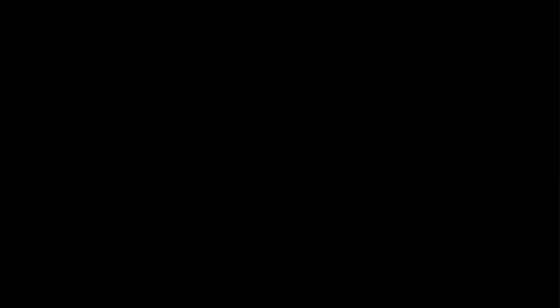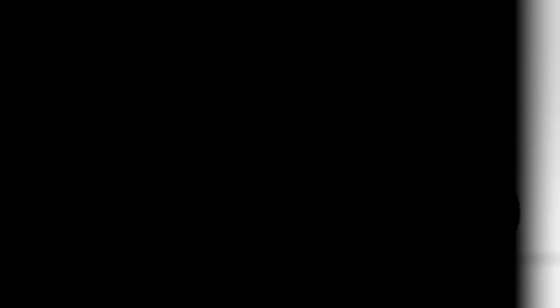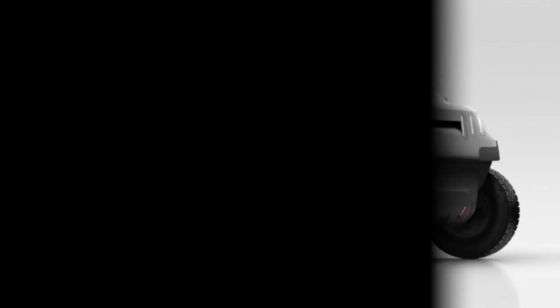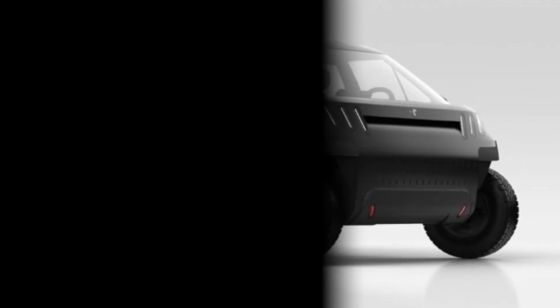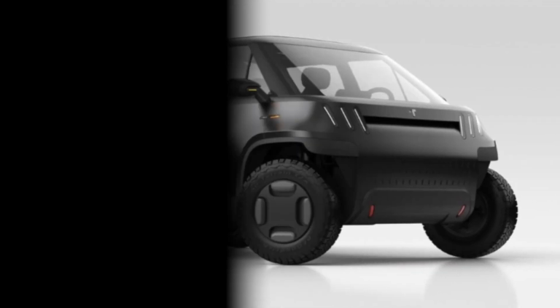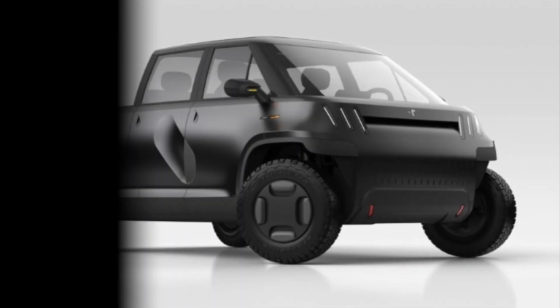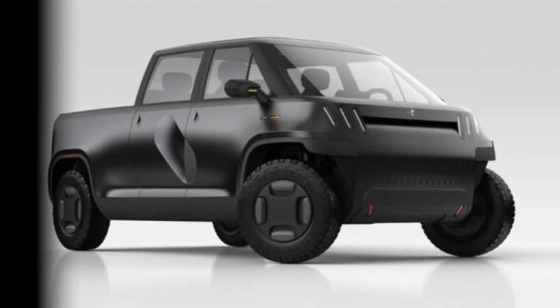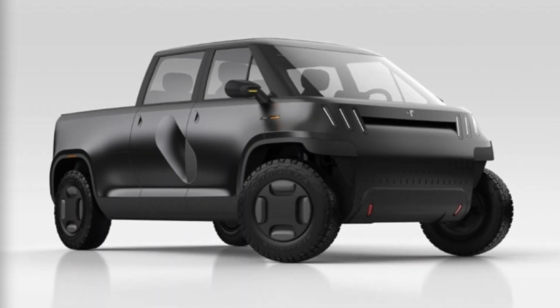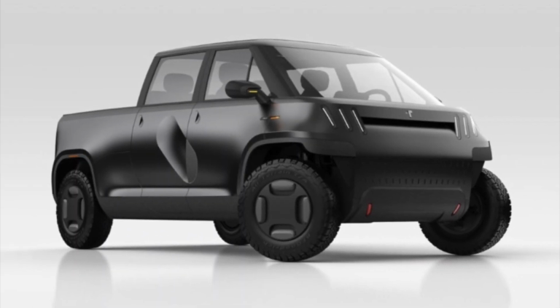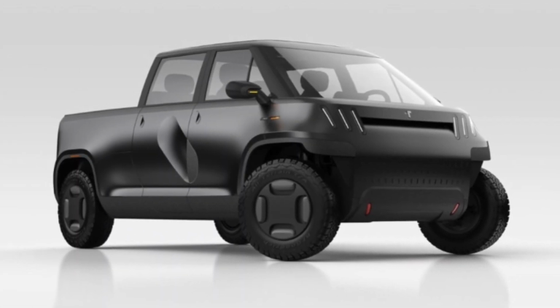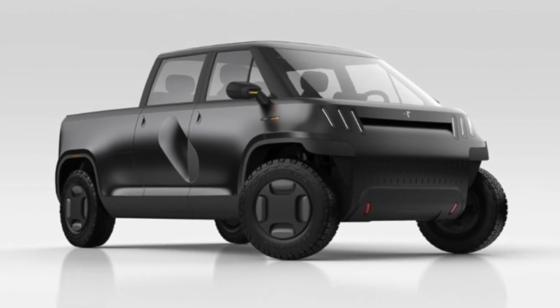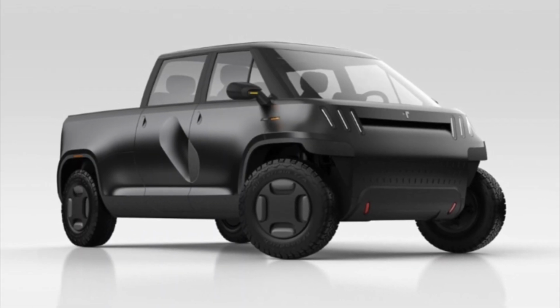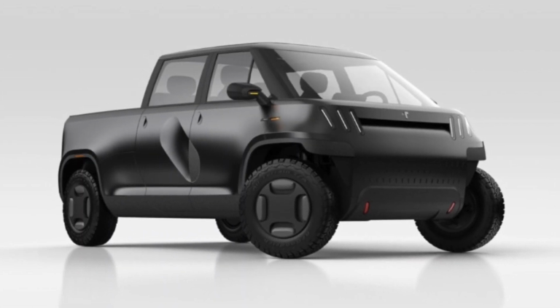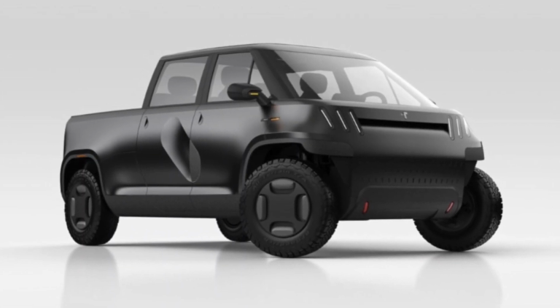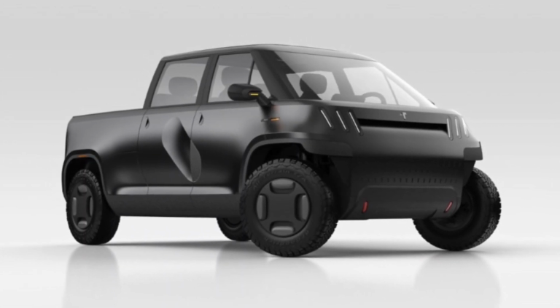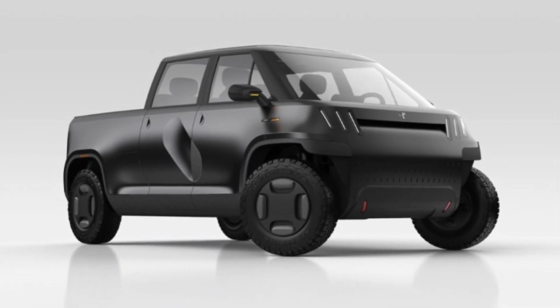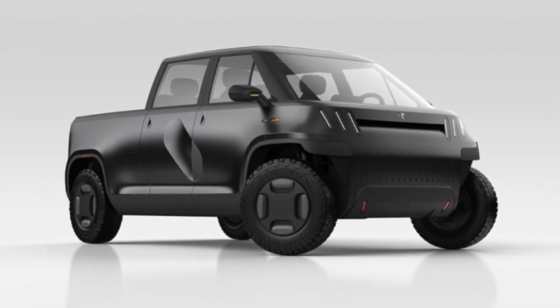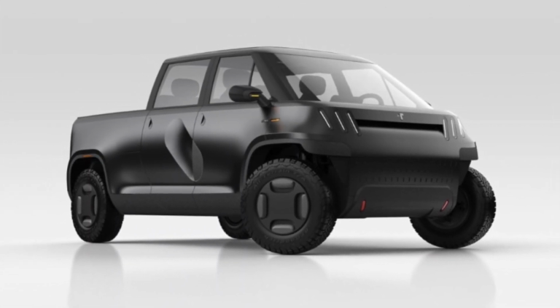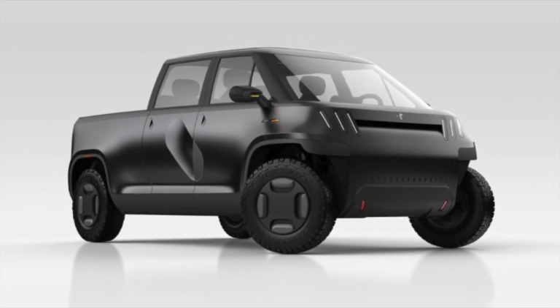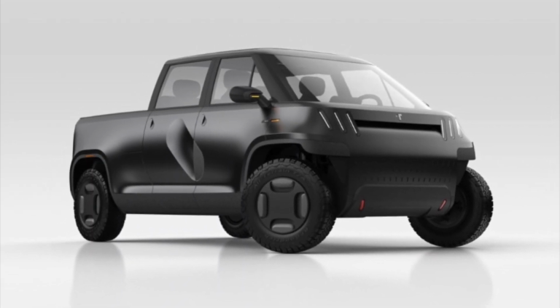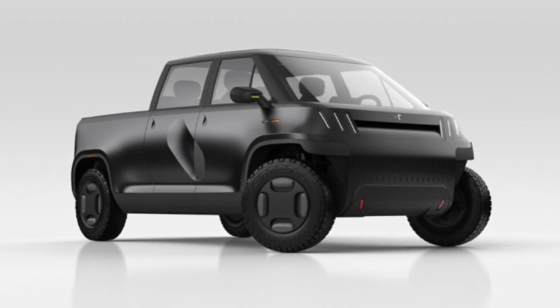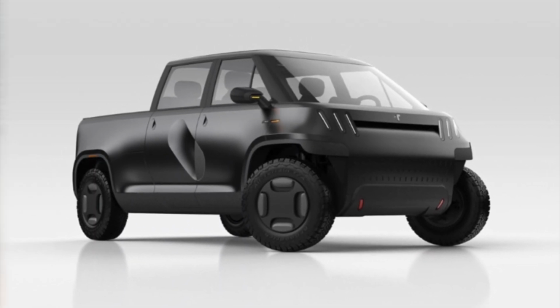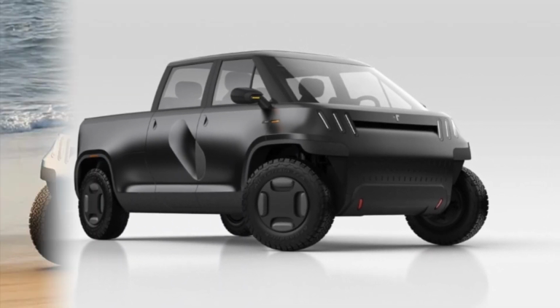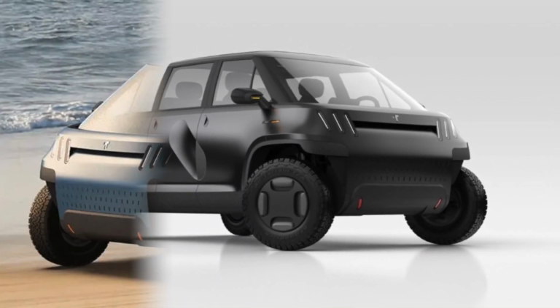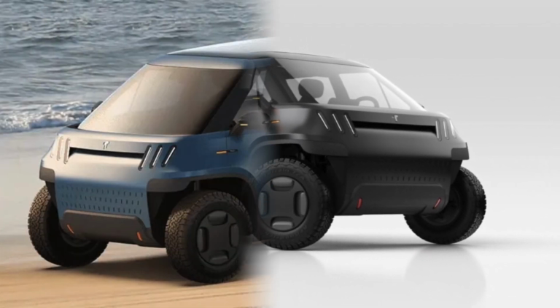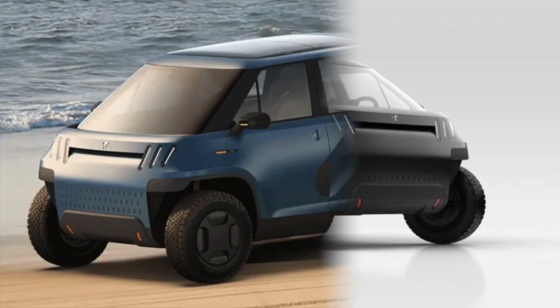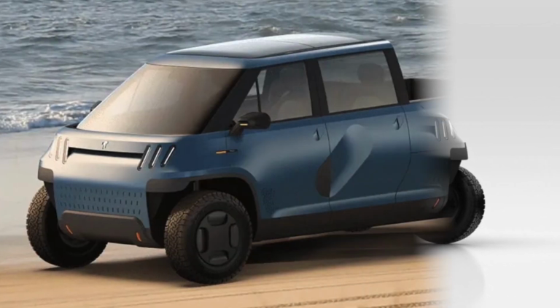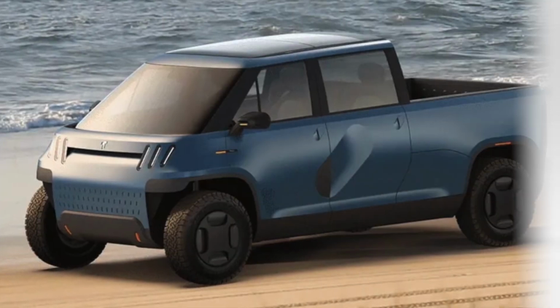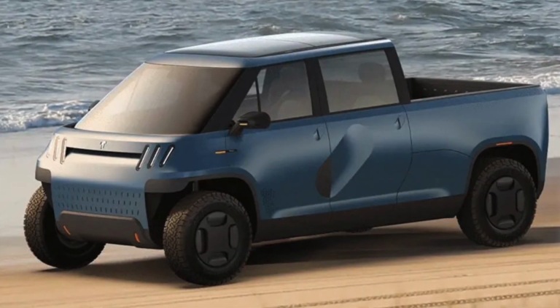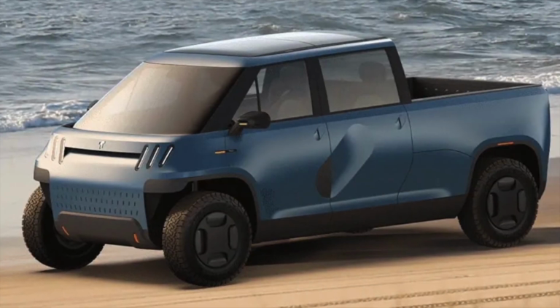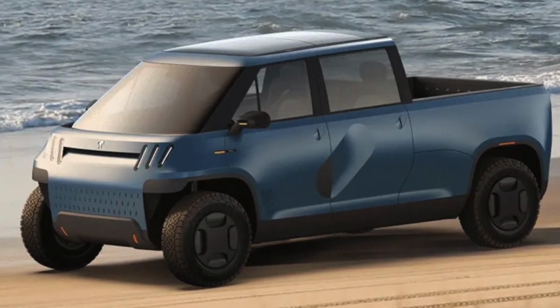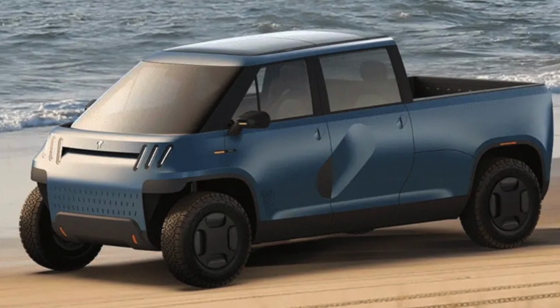TELO is a tiny electric truck with big load capacity and 350 miles of range.